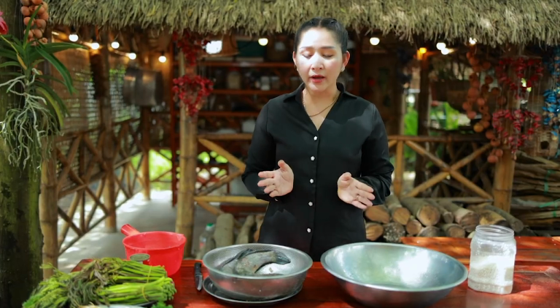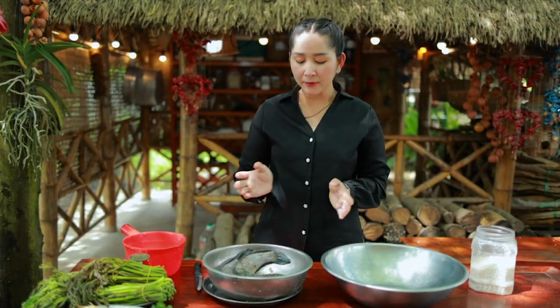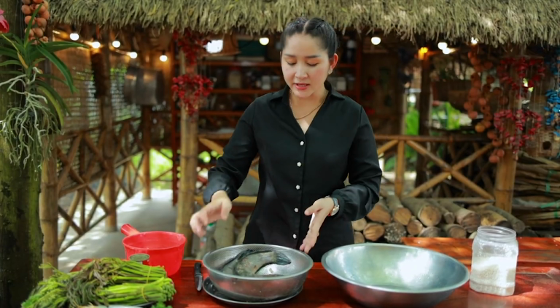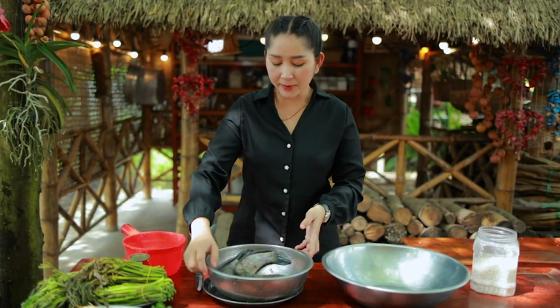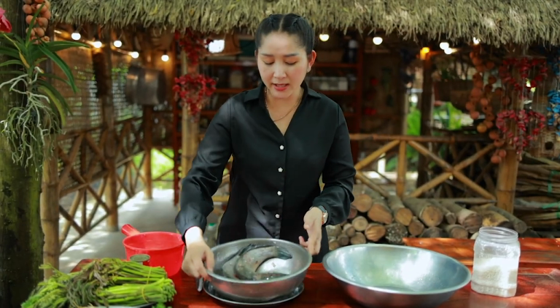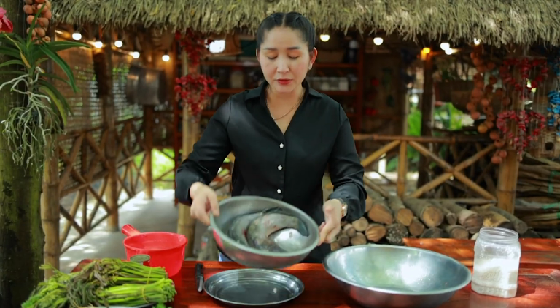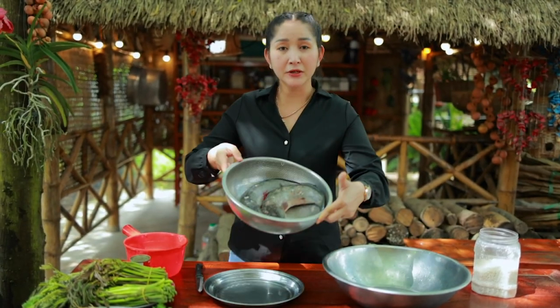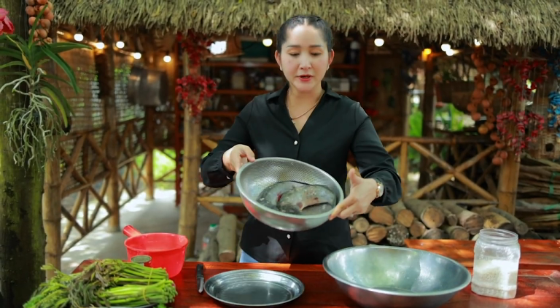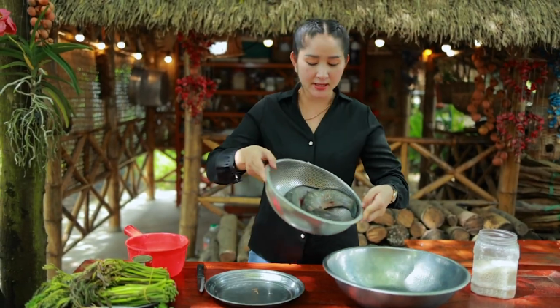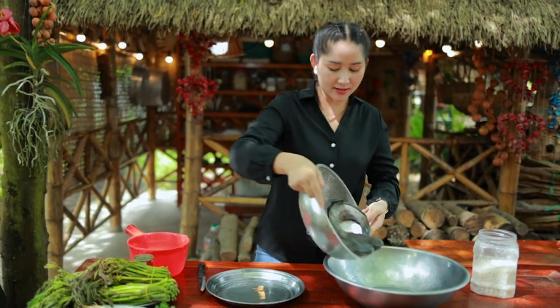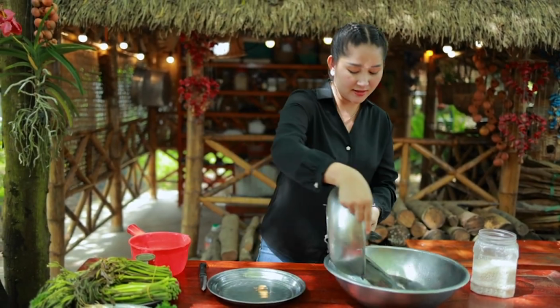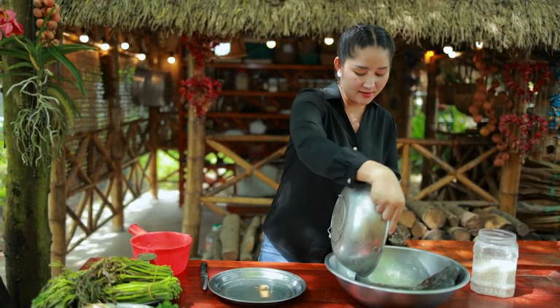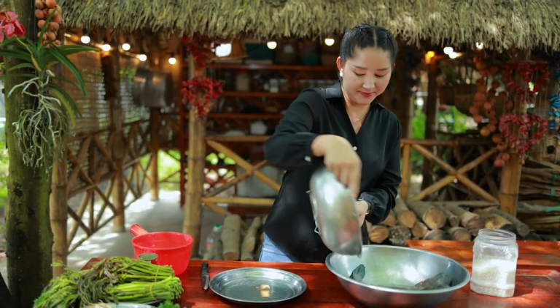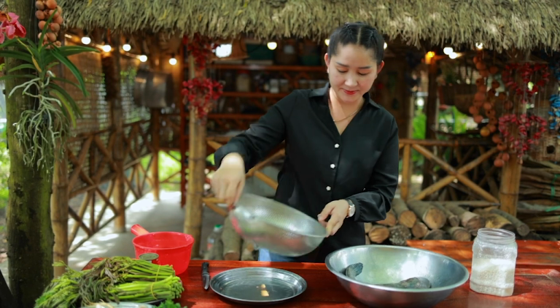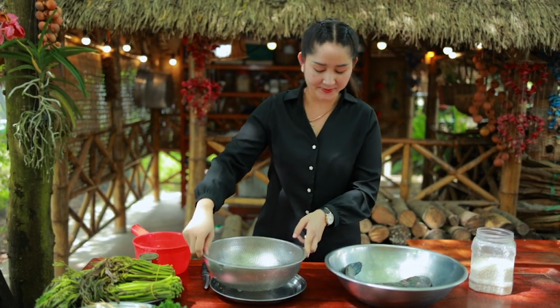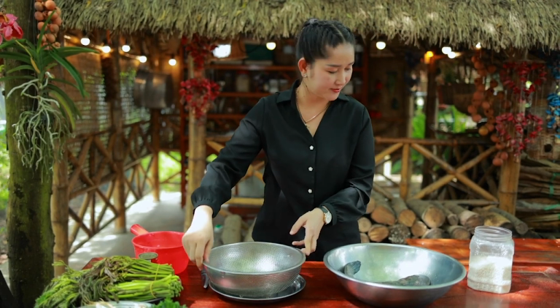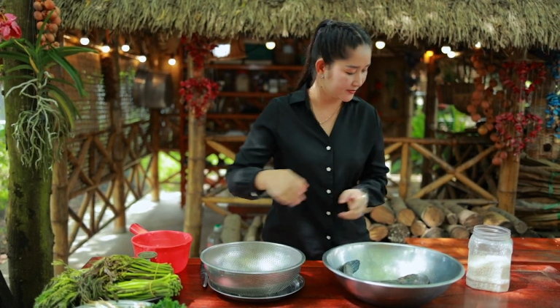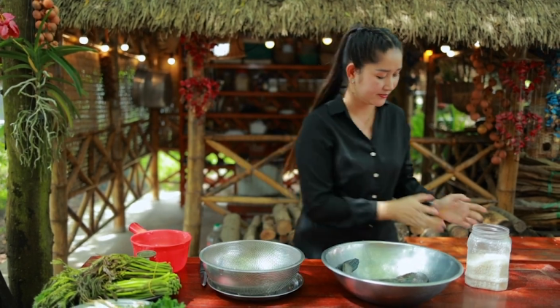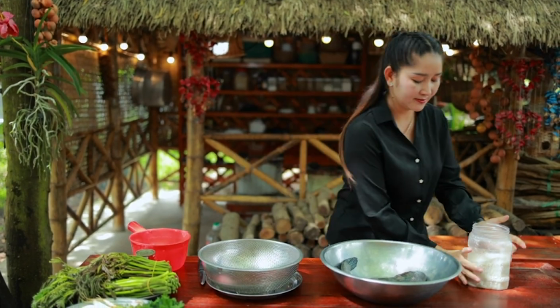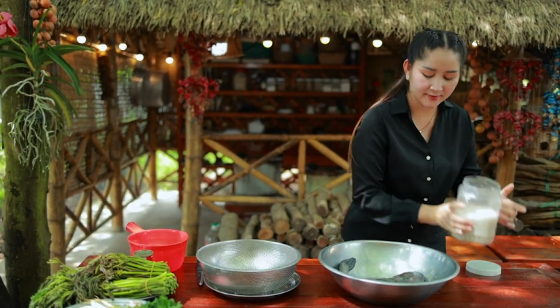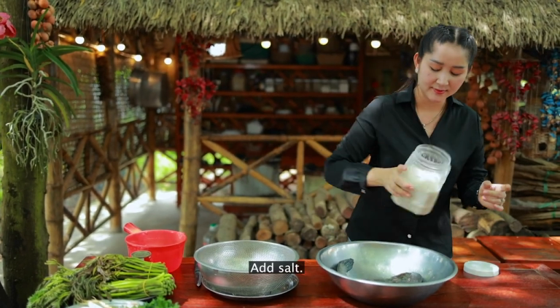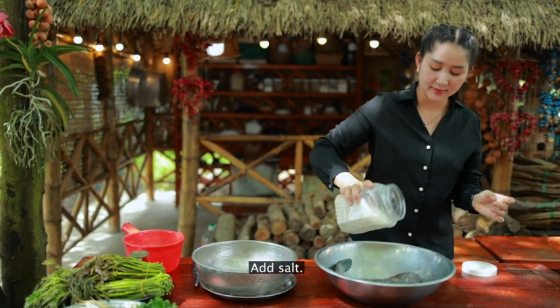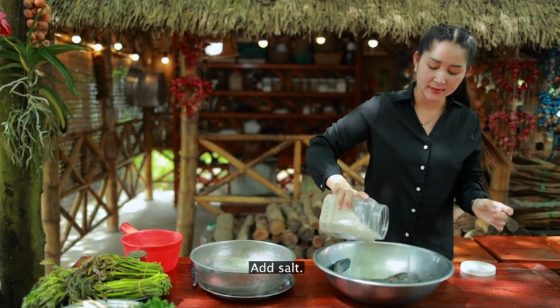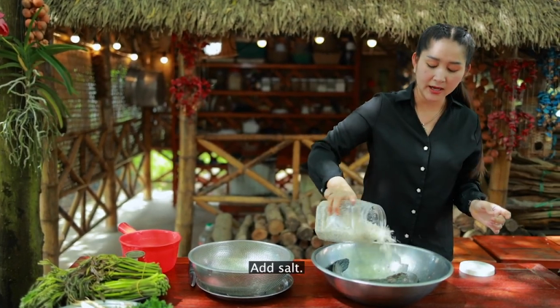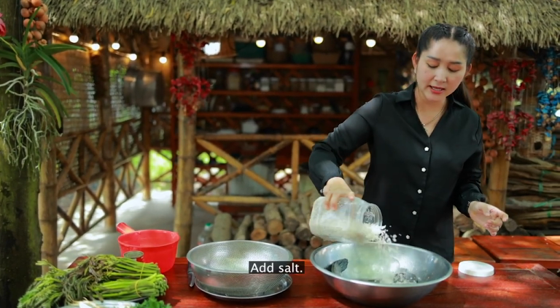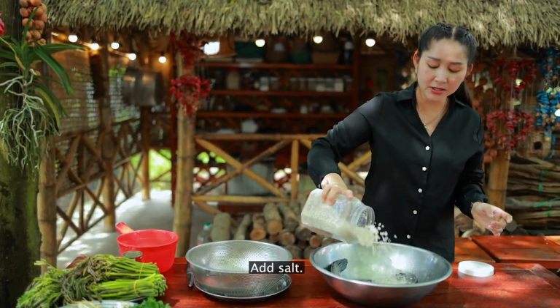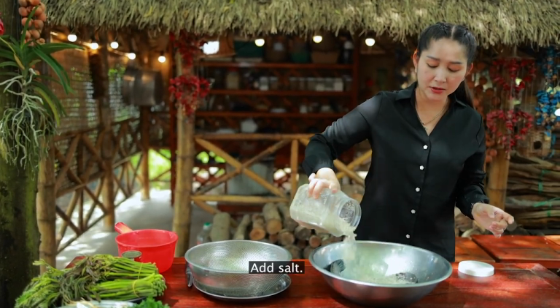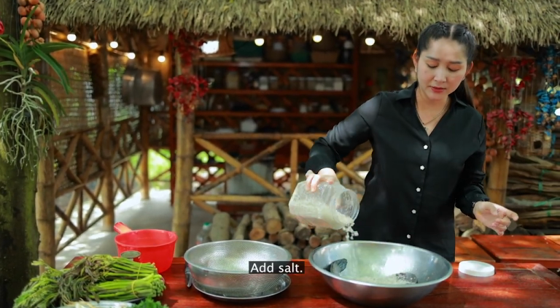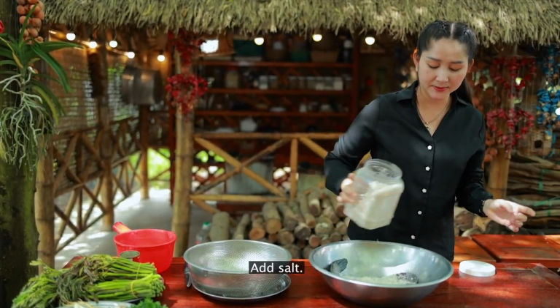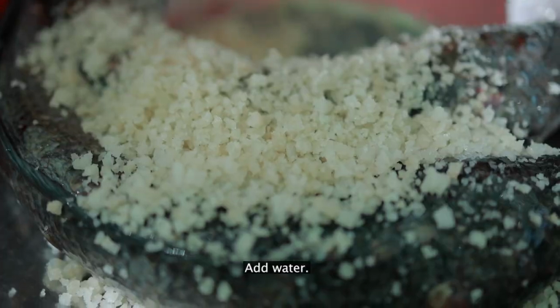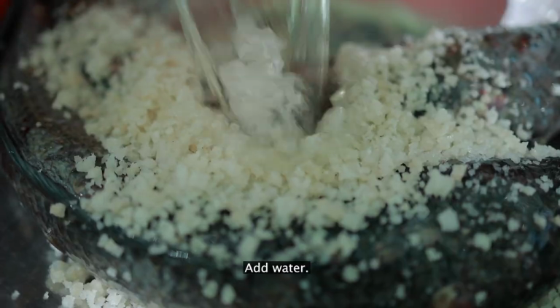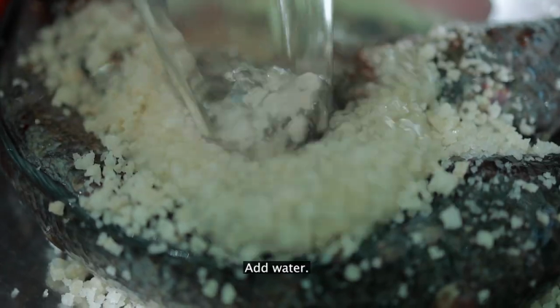Okay, the first step is to clean the fish. Add some salt and some water.